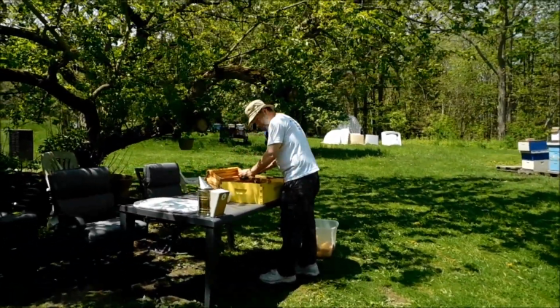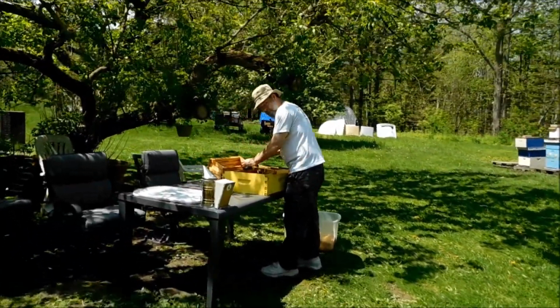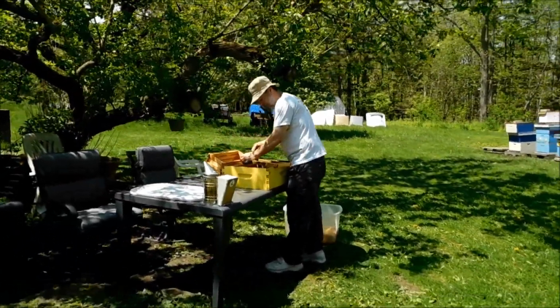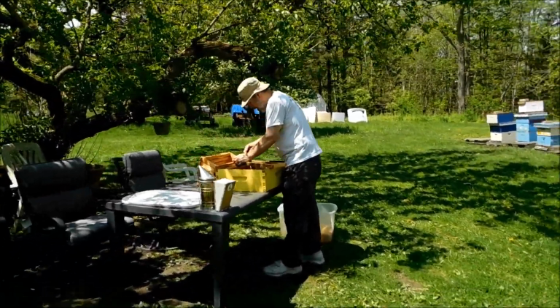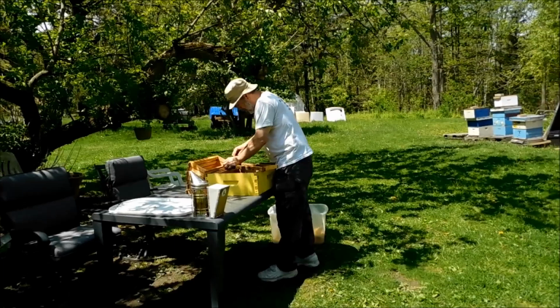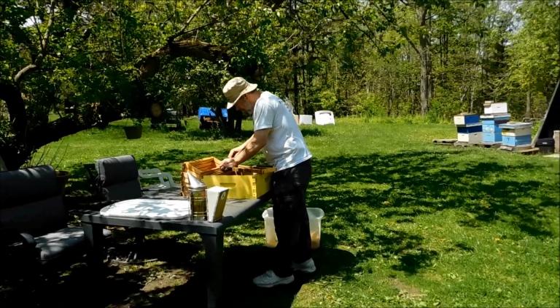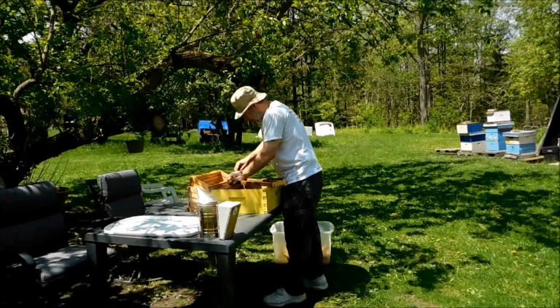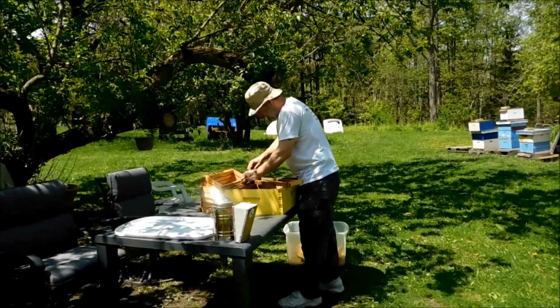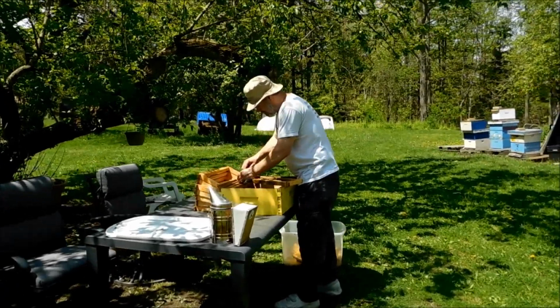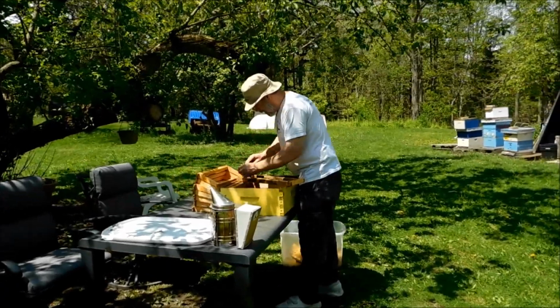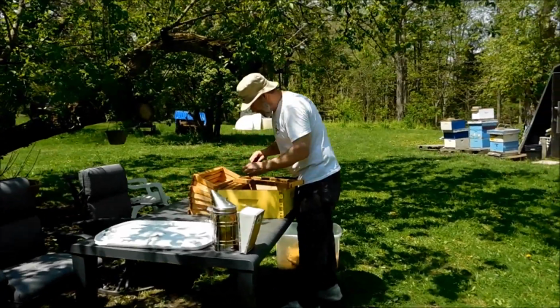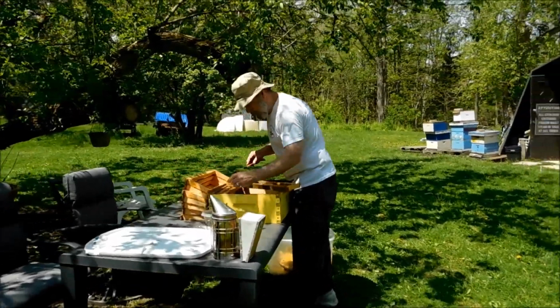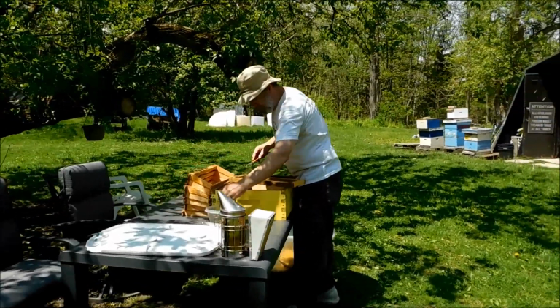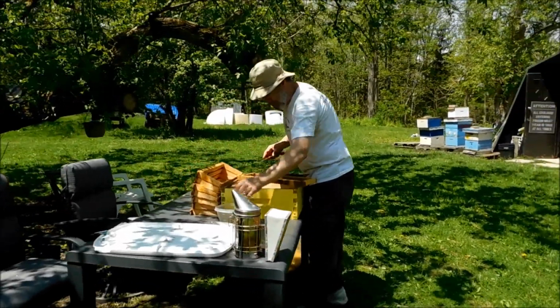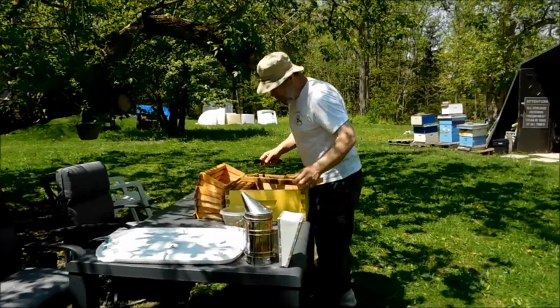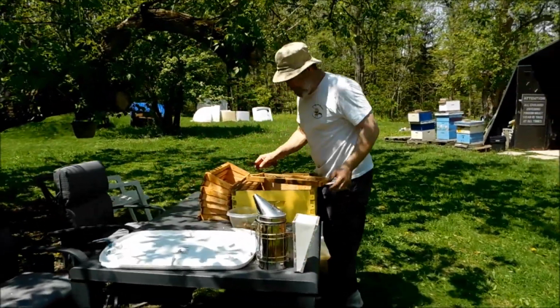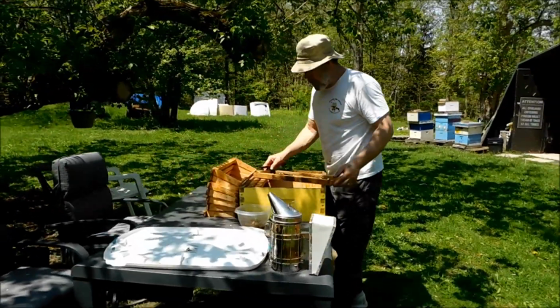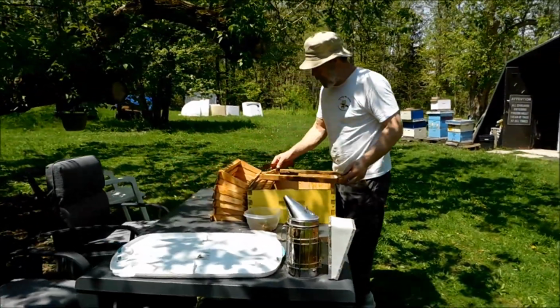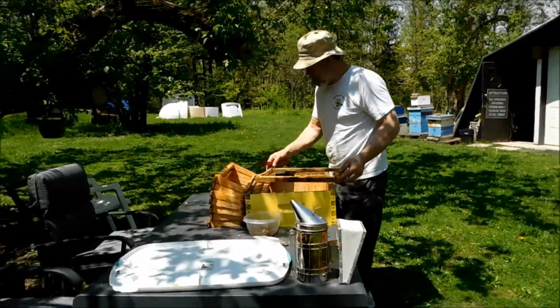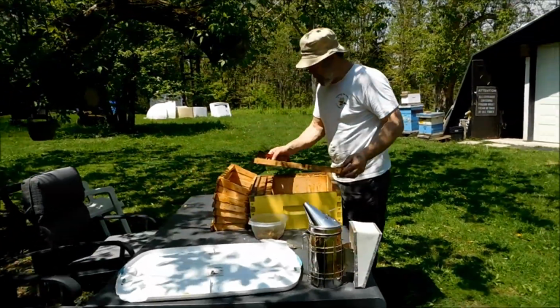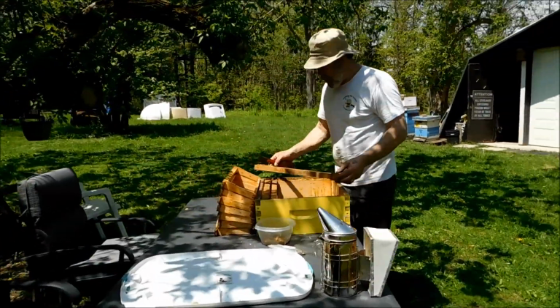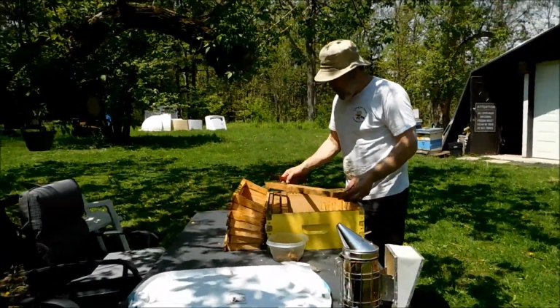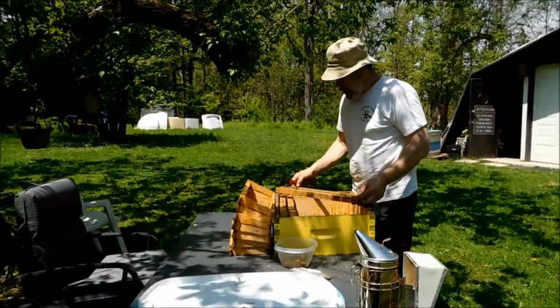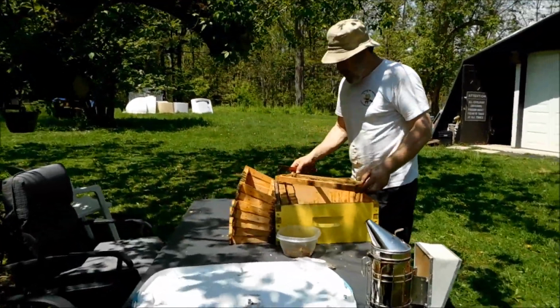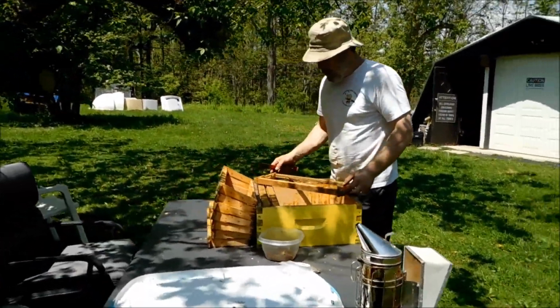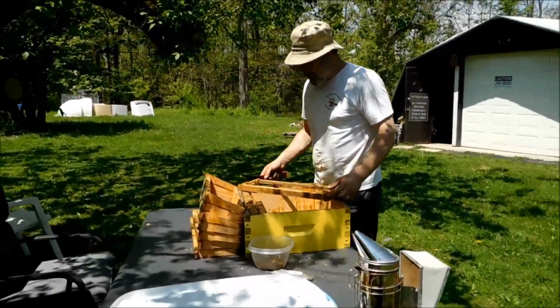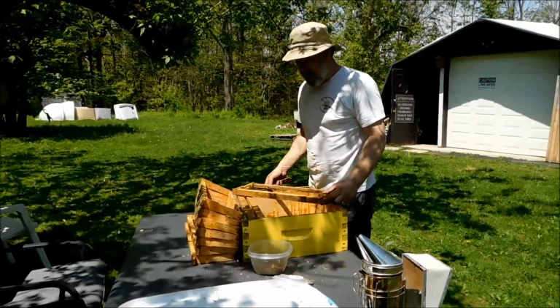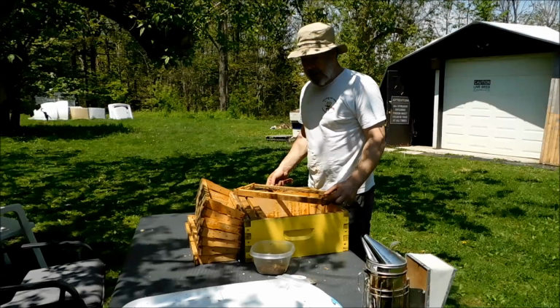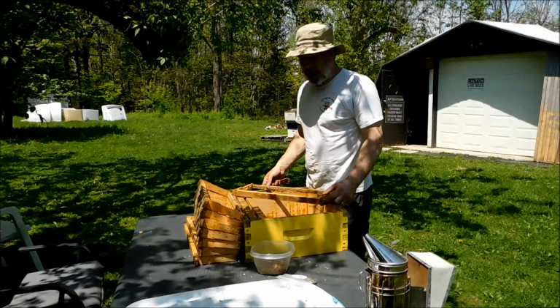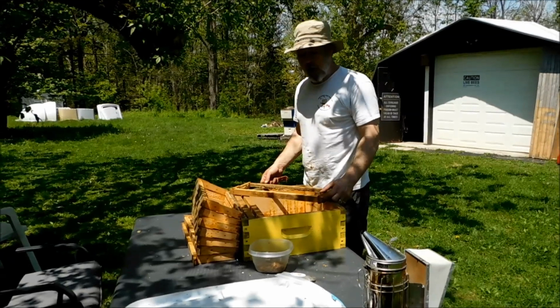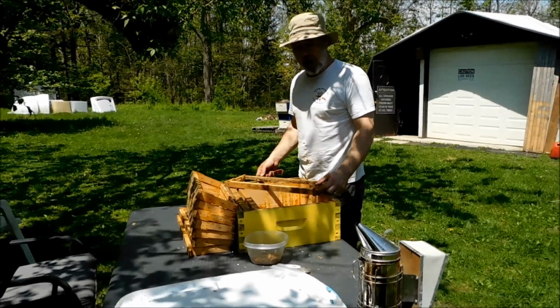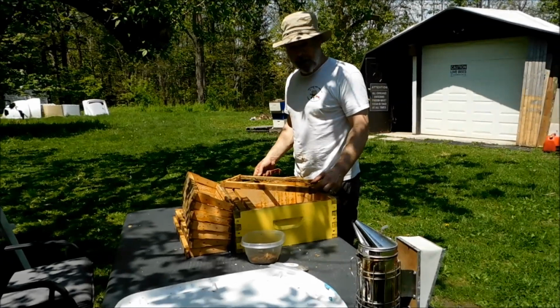What are you doing? I'm getting frames ready for the comb honey.